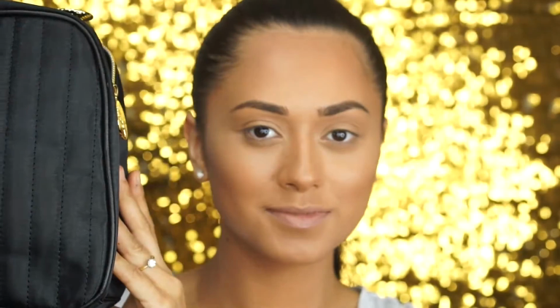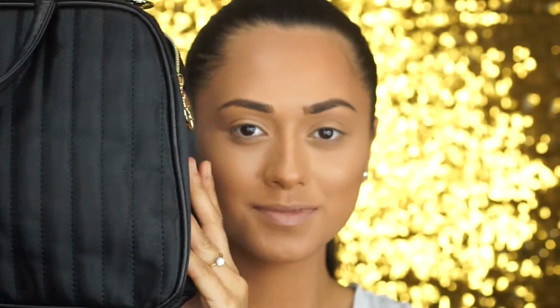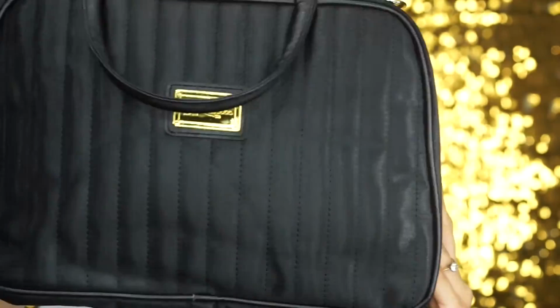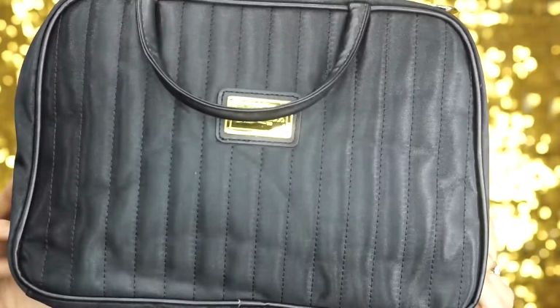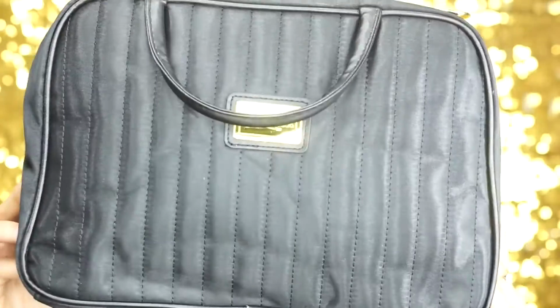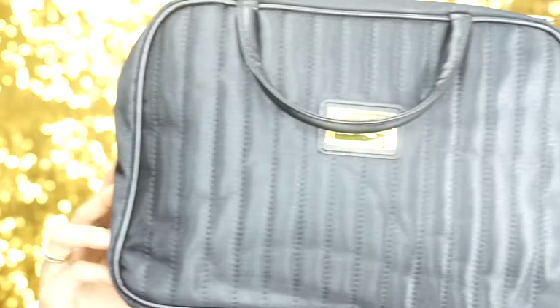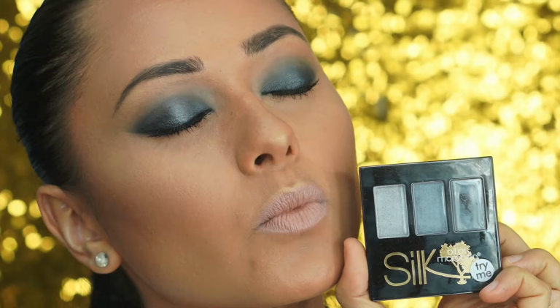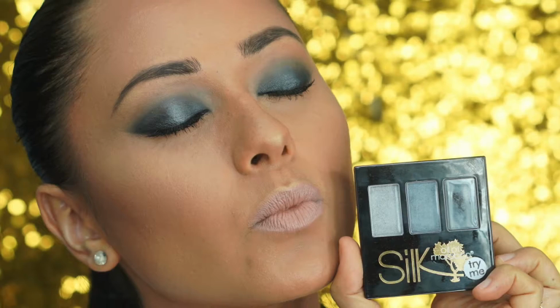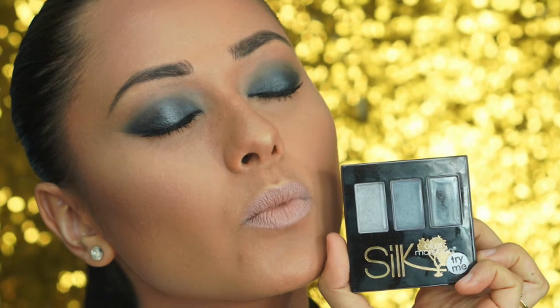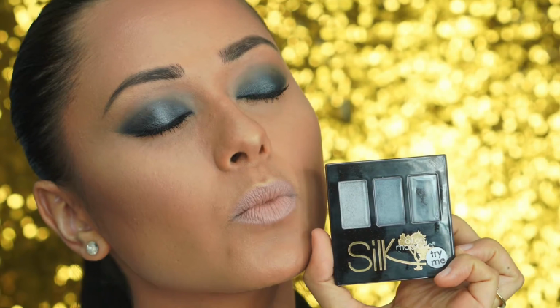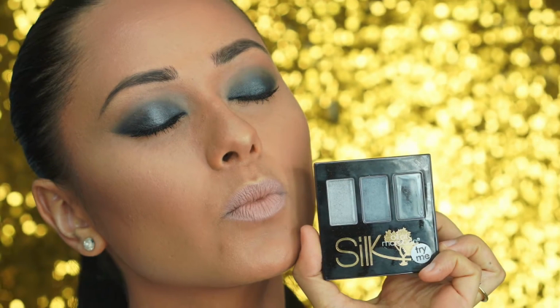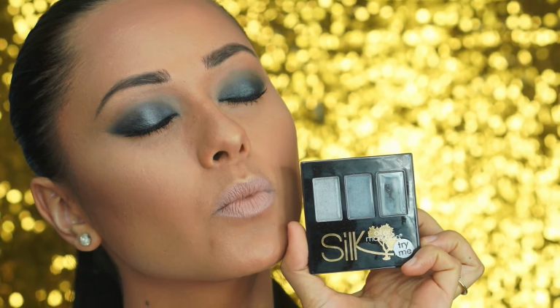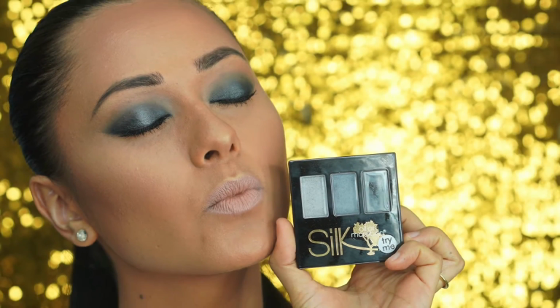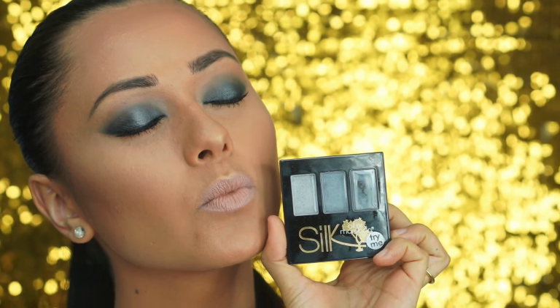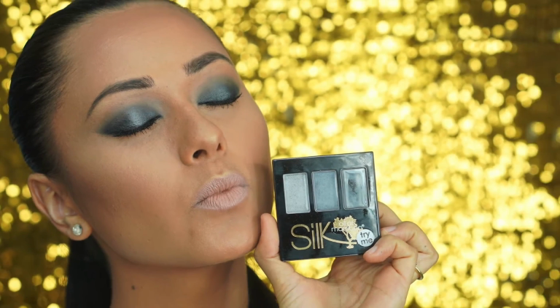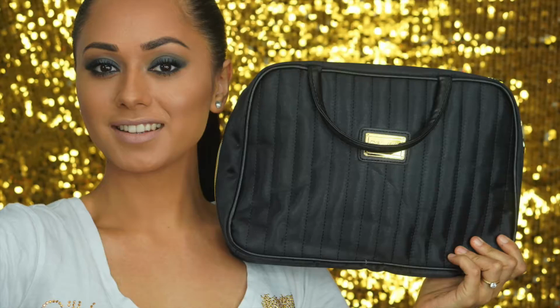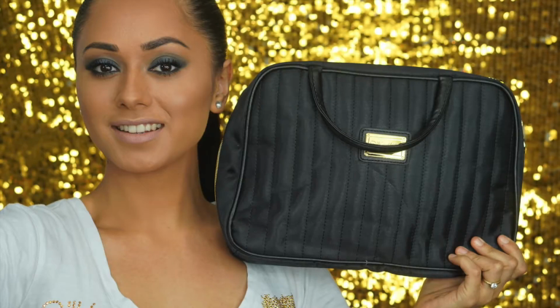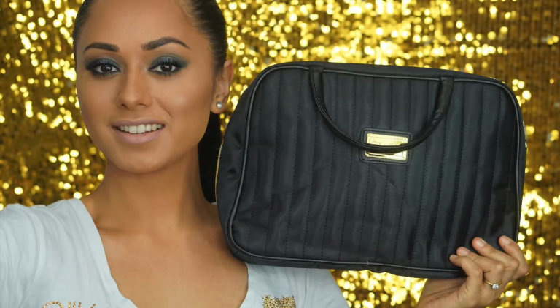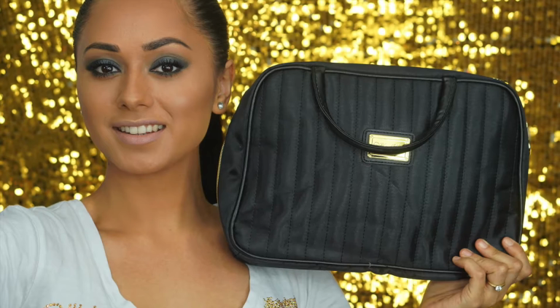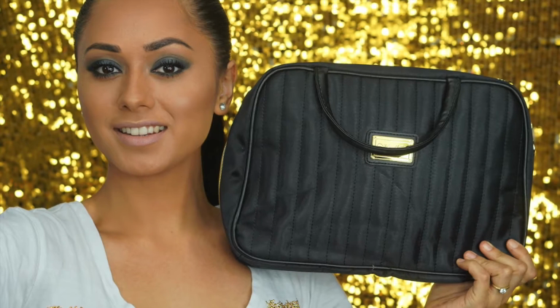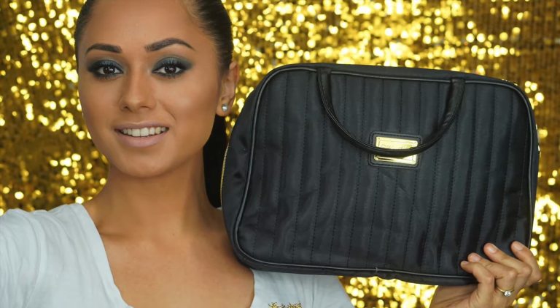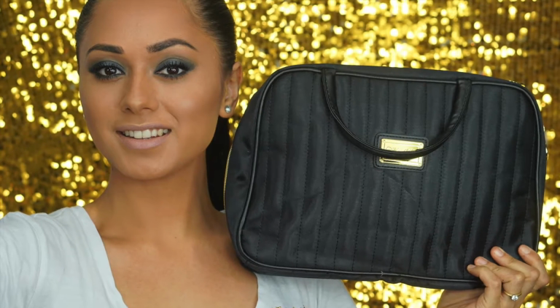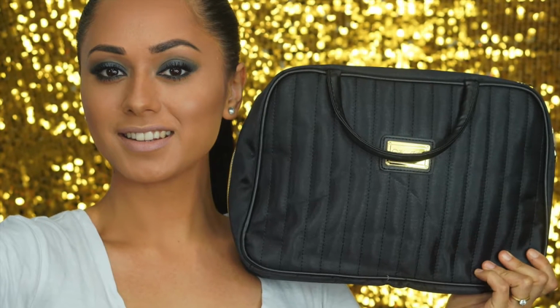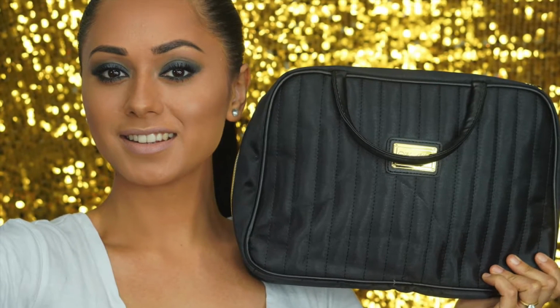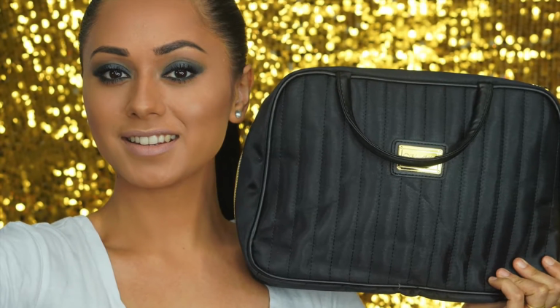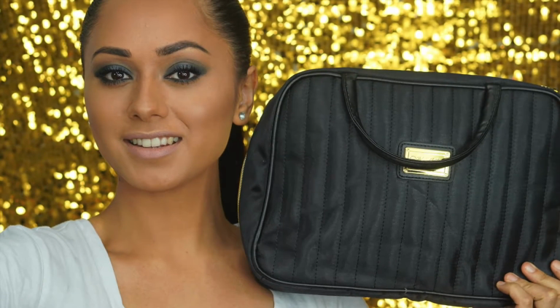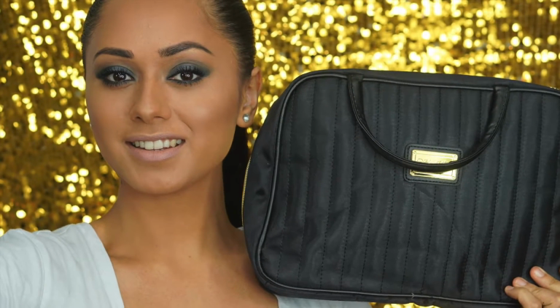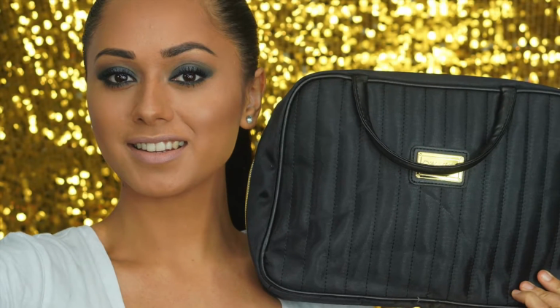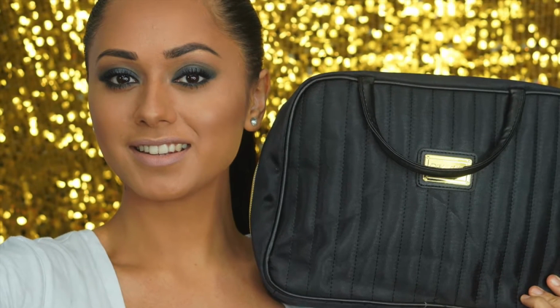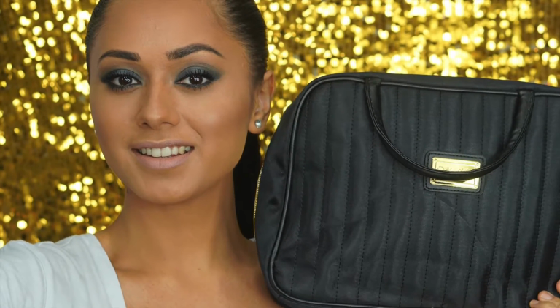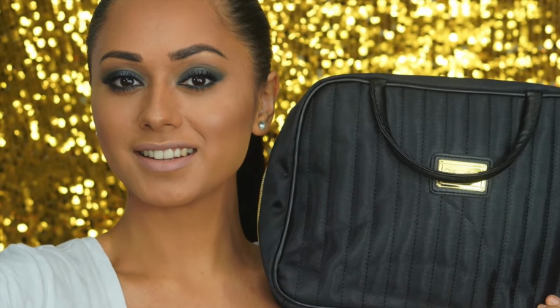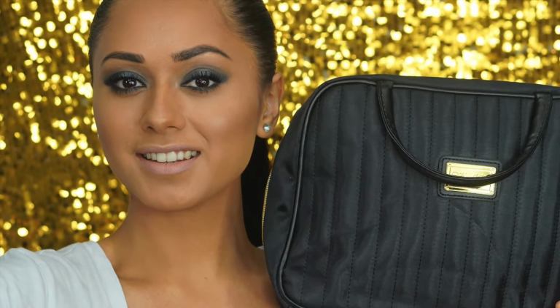Hi everyone, so today's silk glaminar is all about the smoky eye using our Christmas pack sultry eyes.